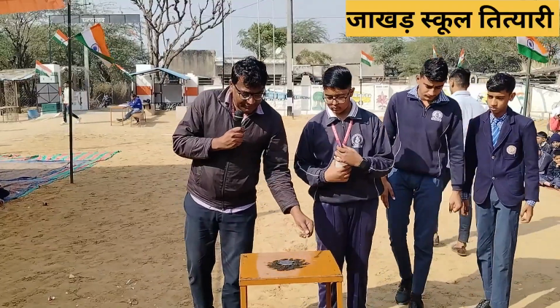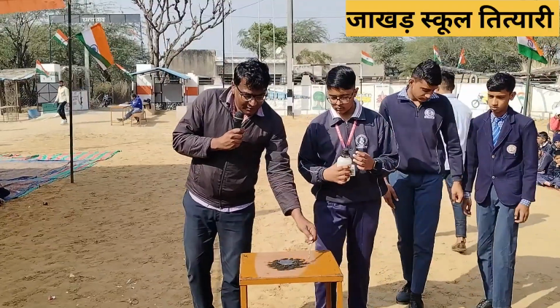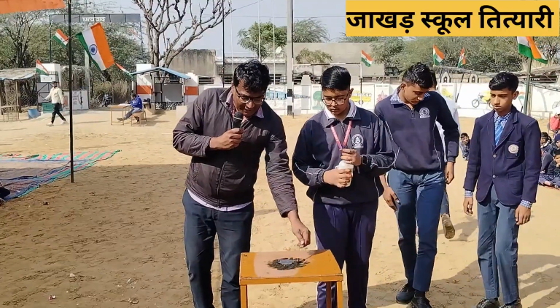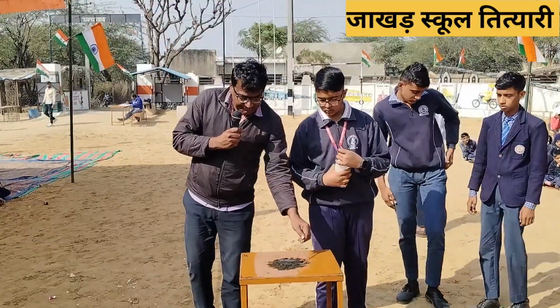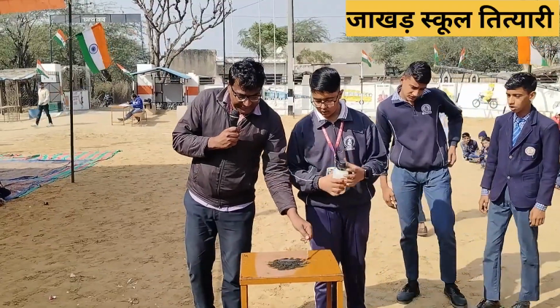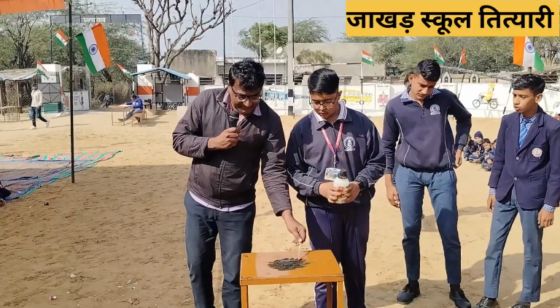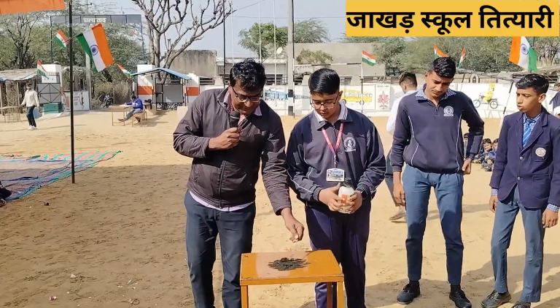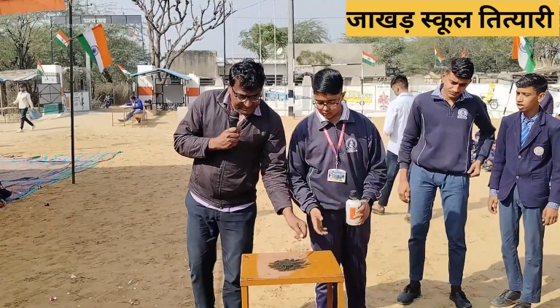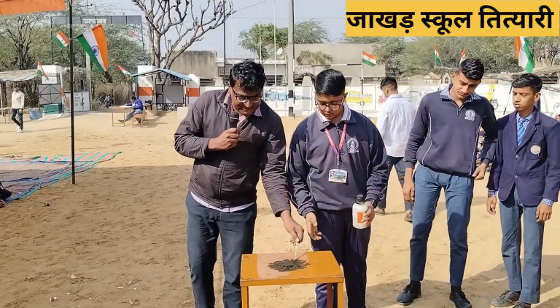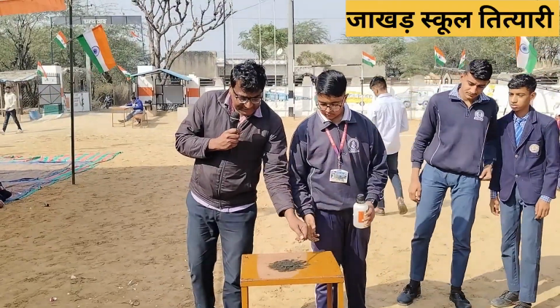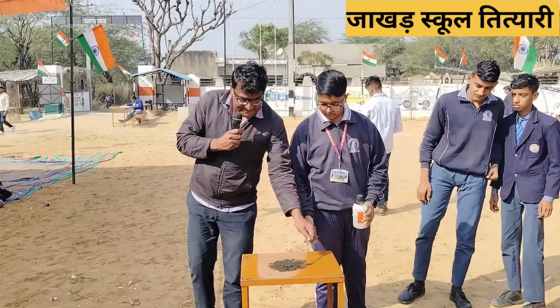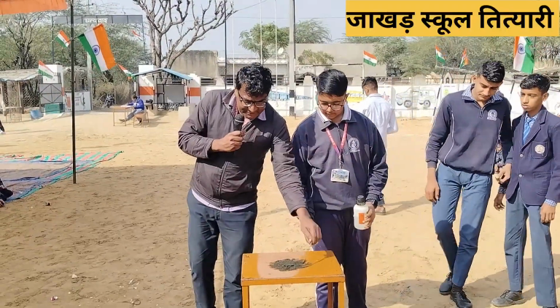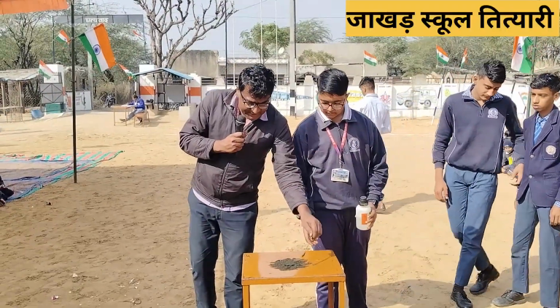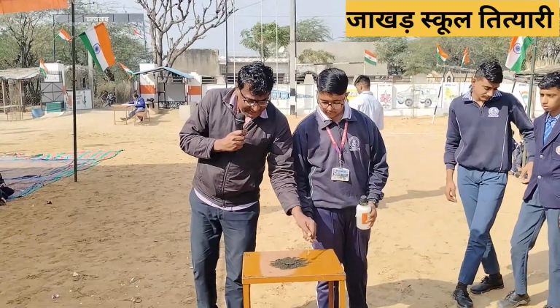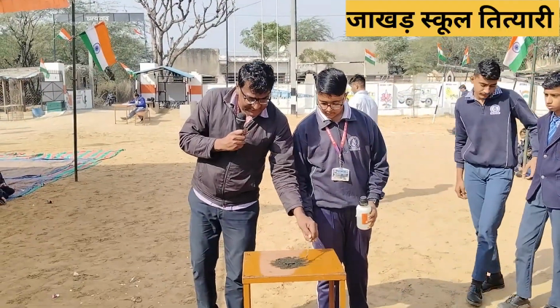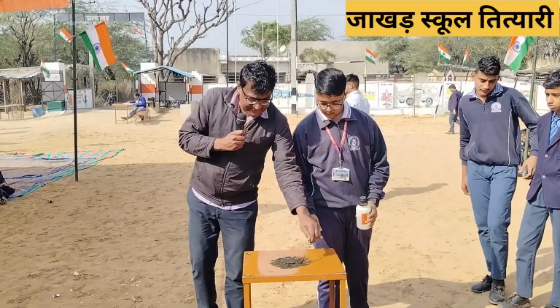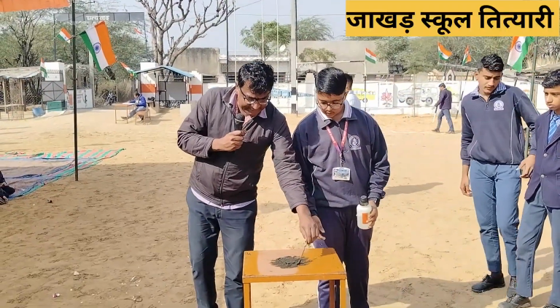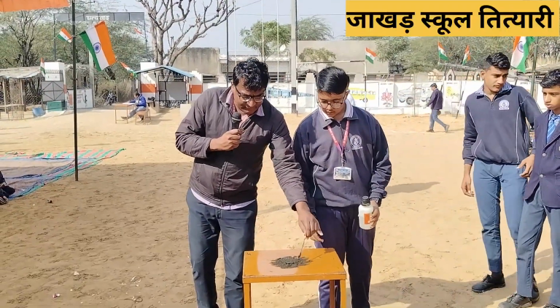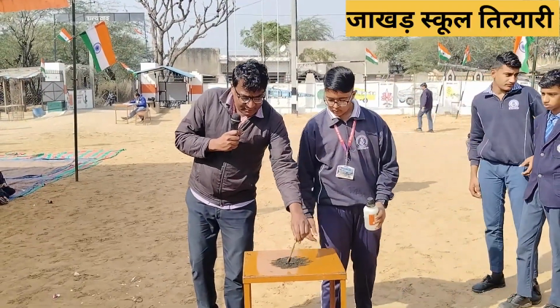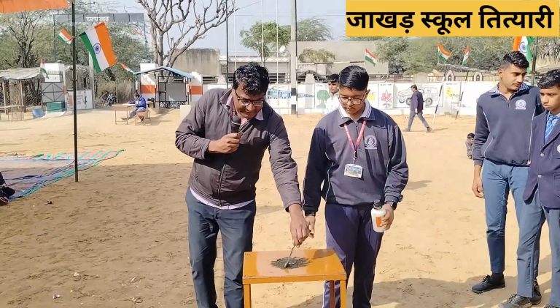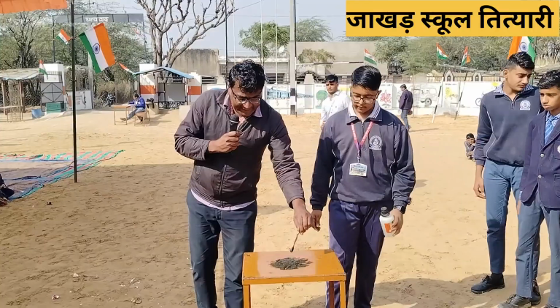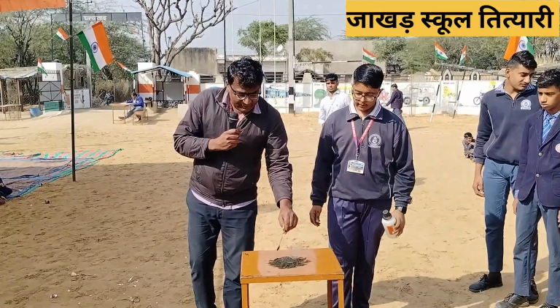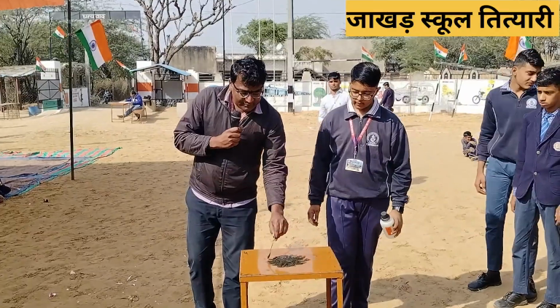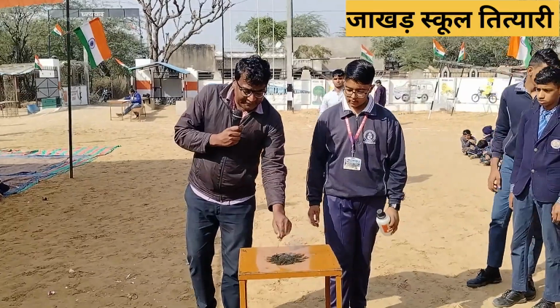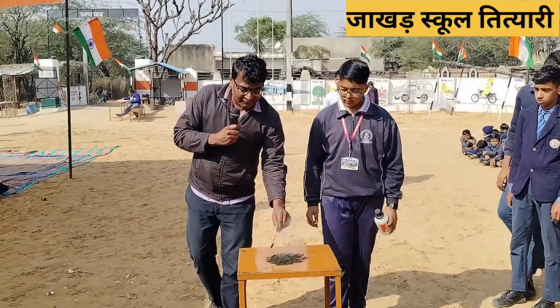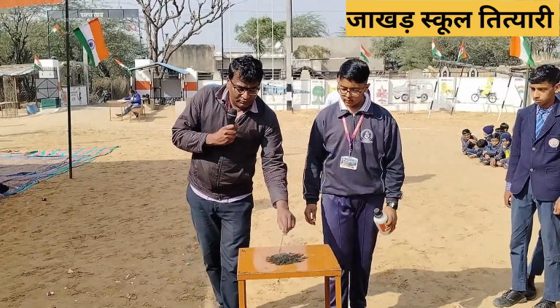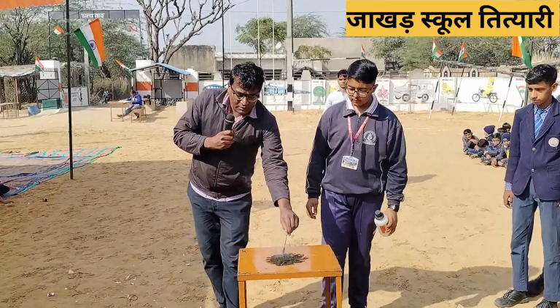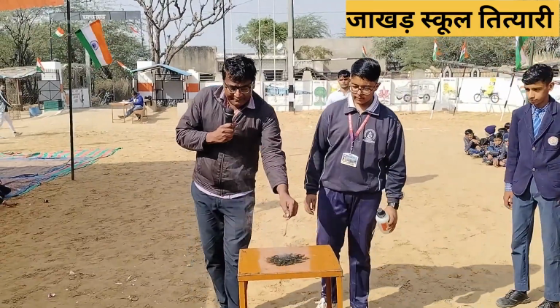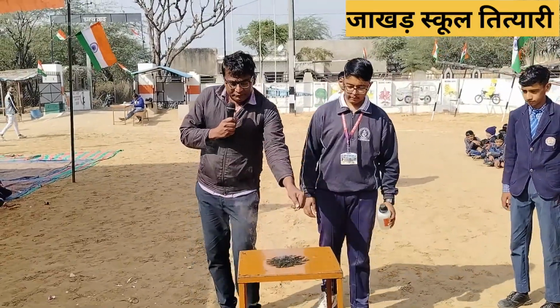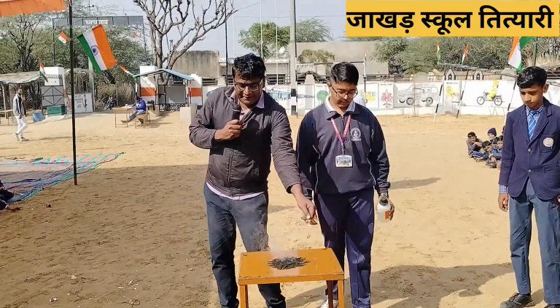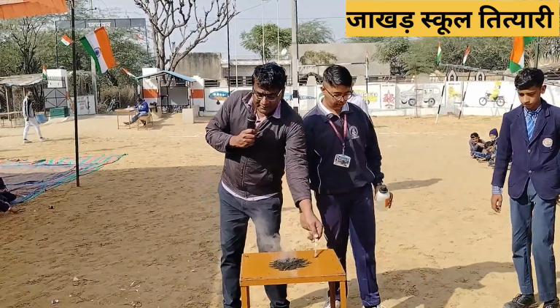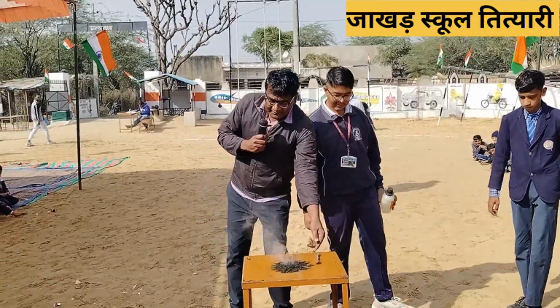When you look closely, you can see the reaction taking place right in front of you.